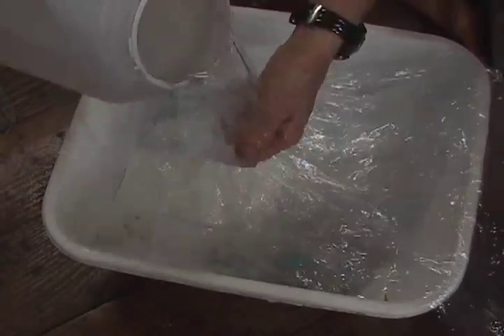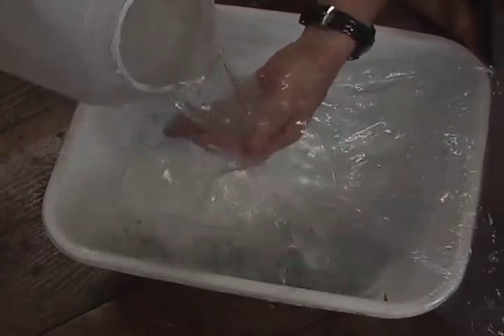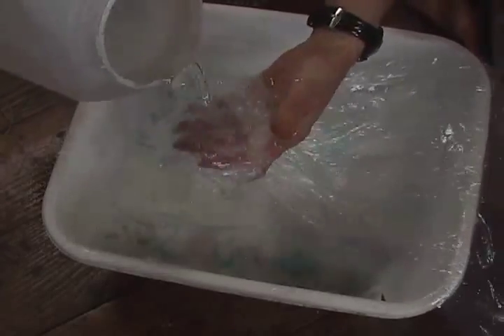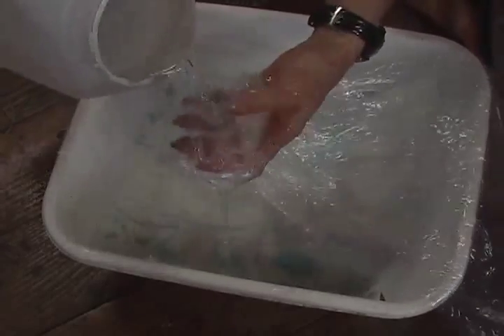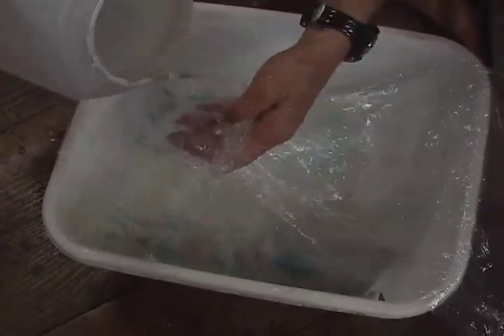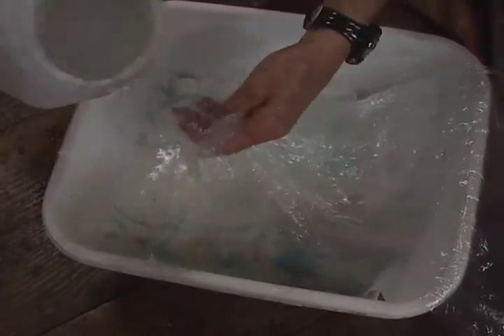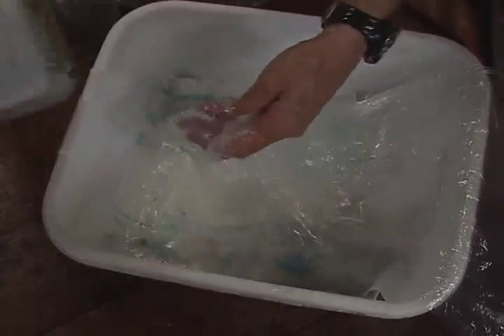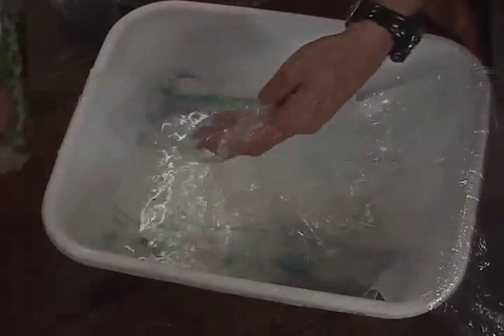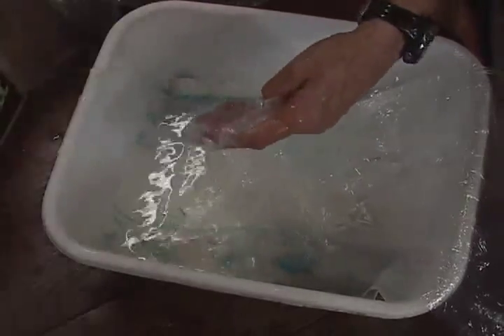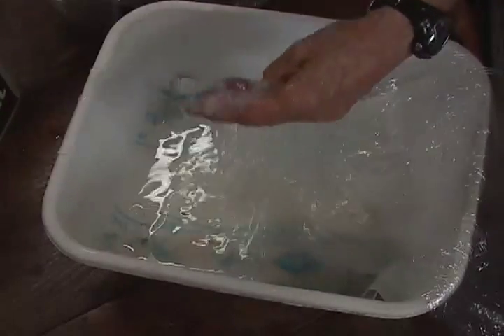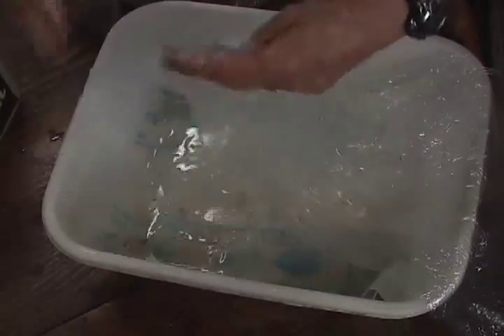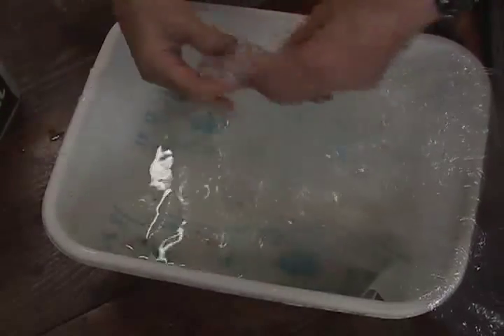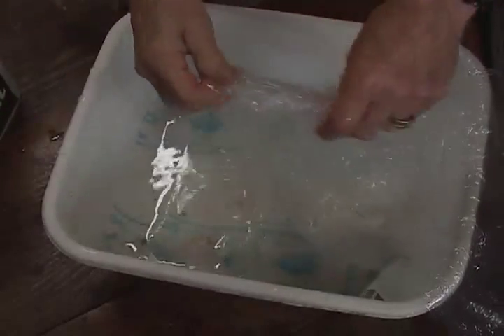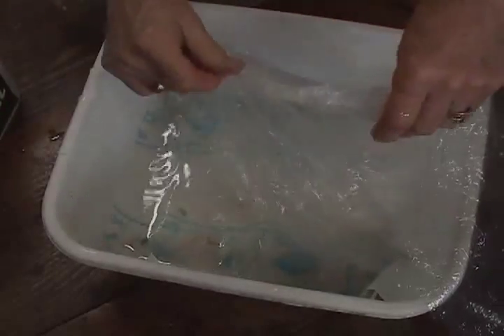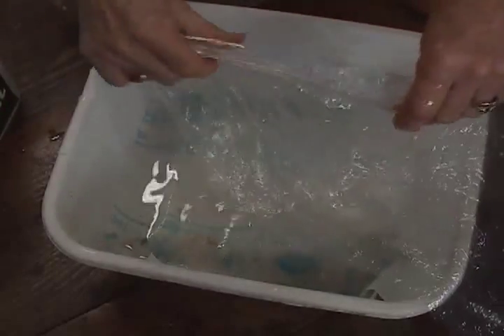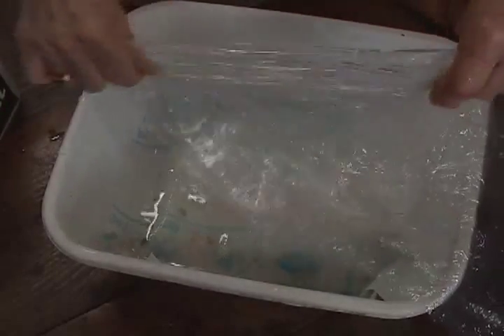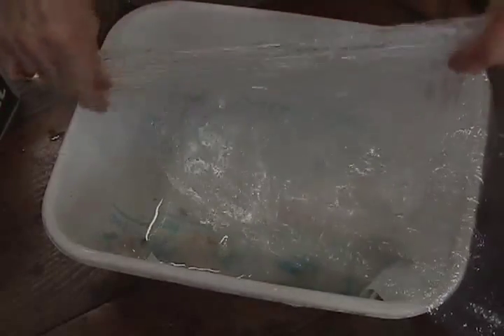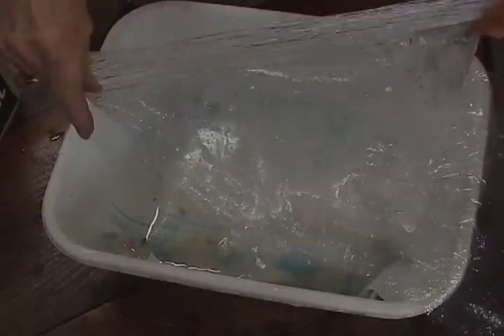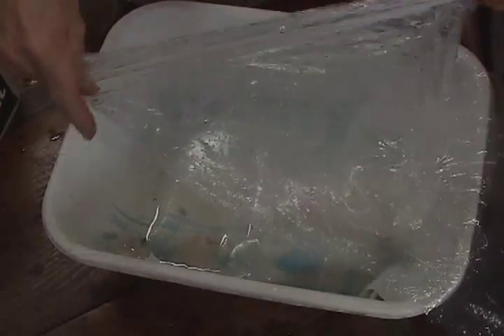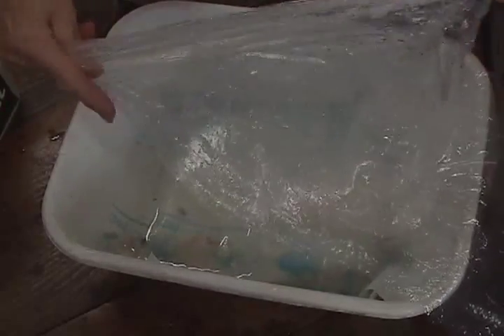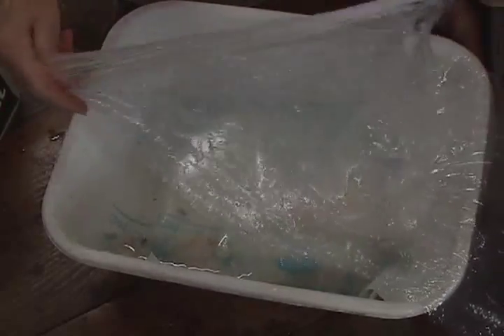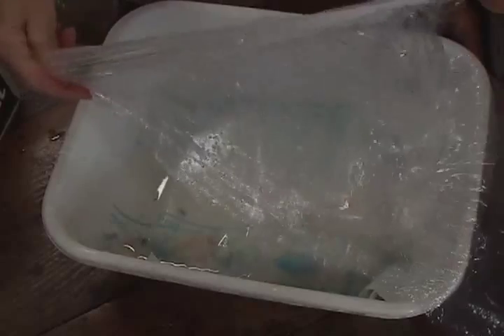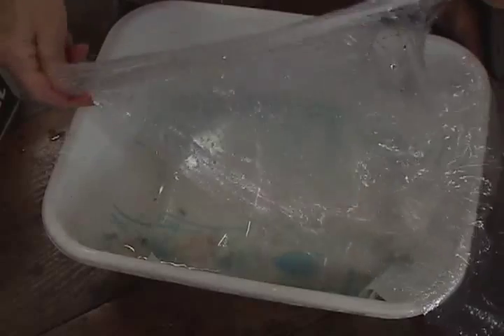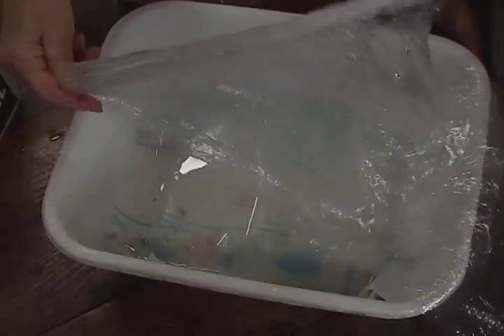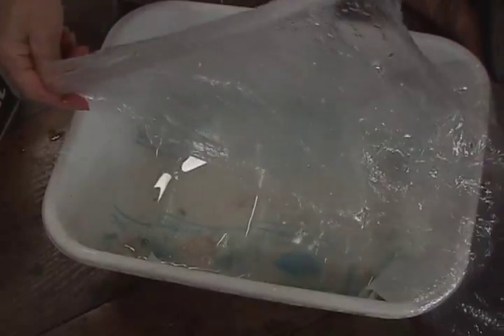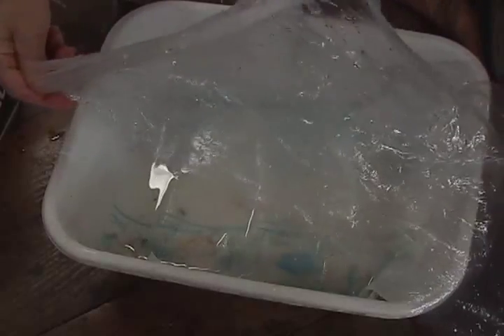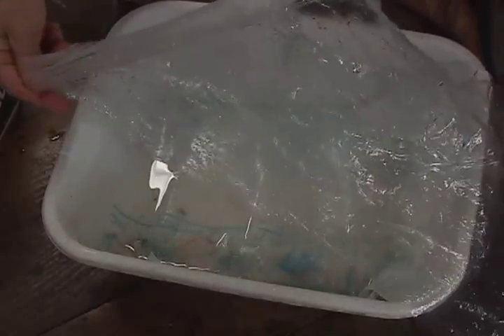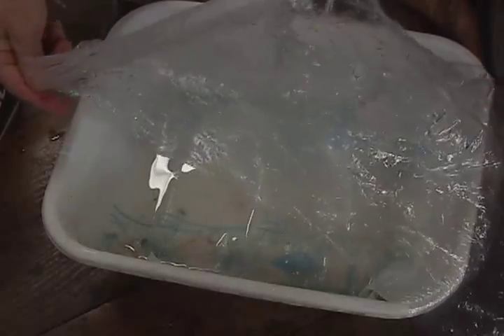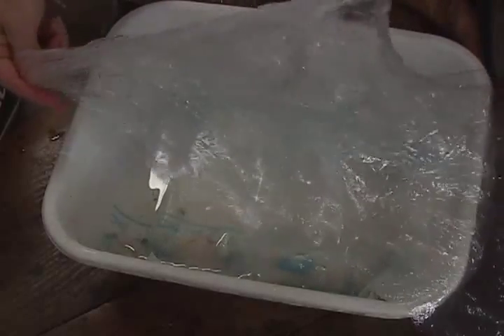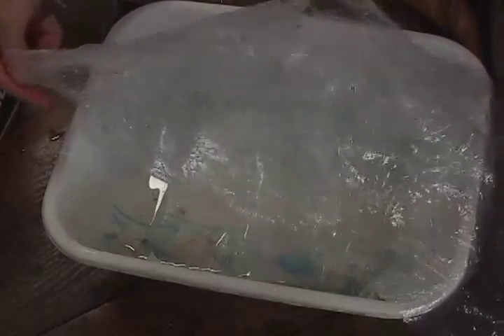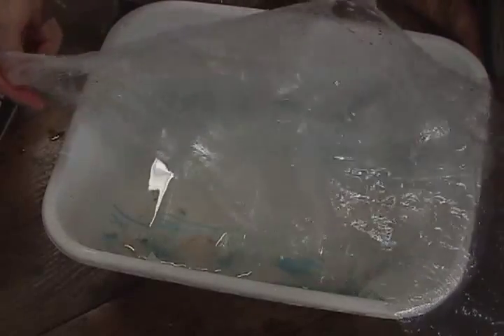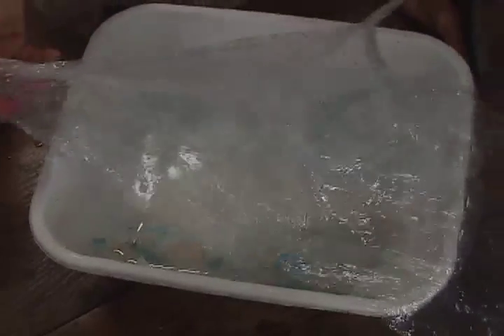It doesn't dissolve. Look — what's happening here?